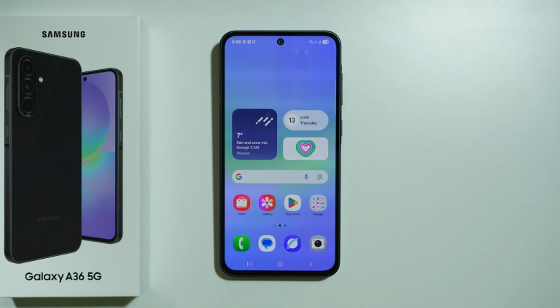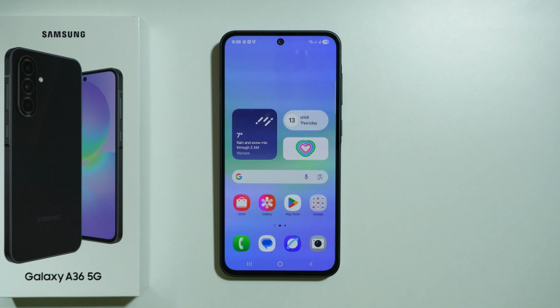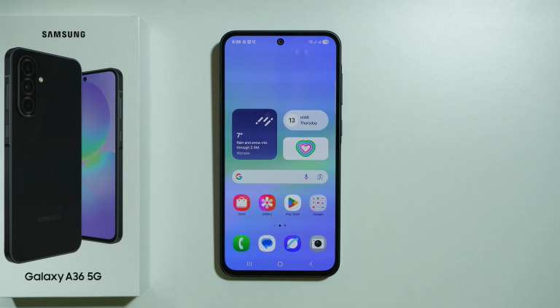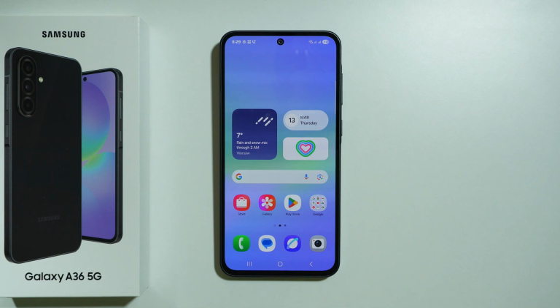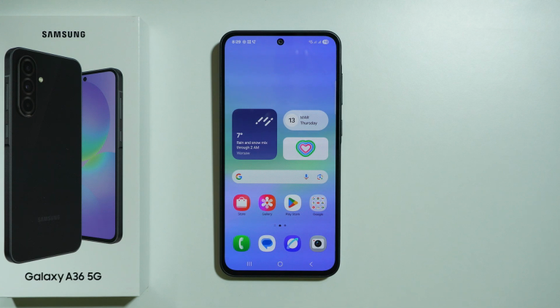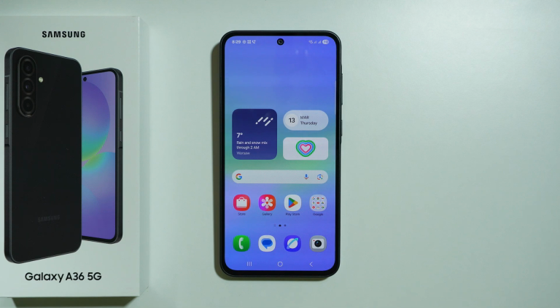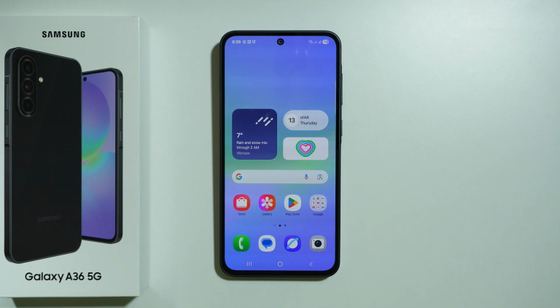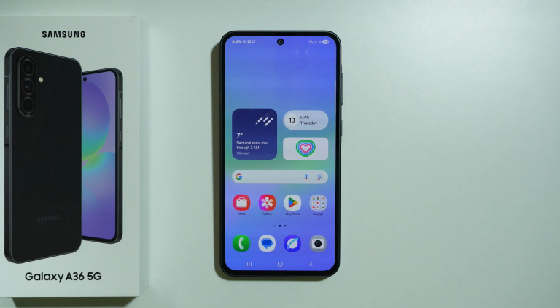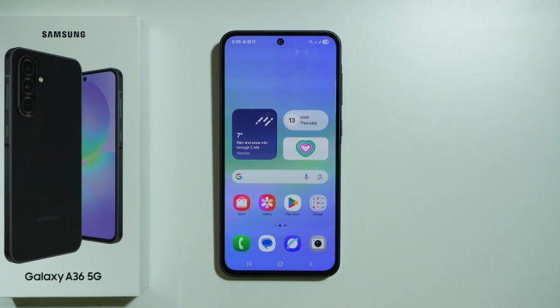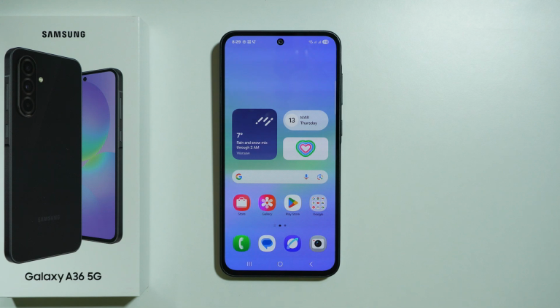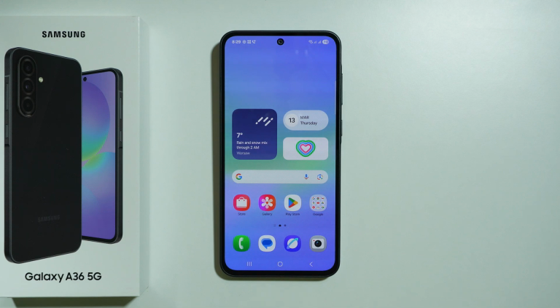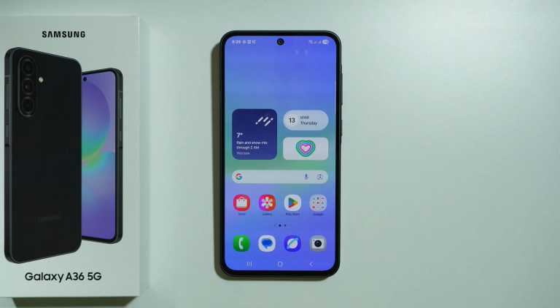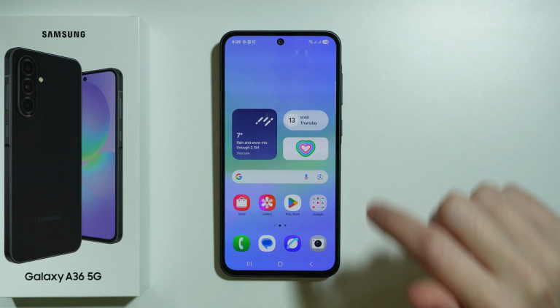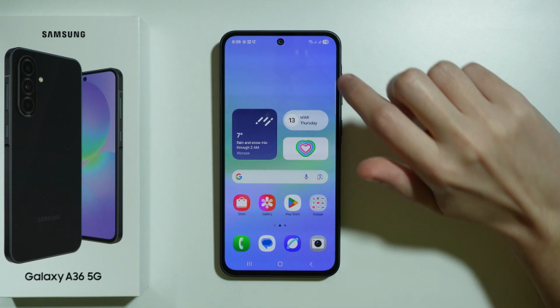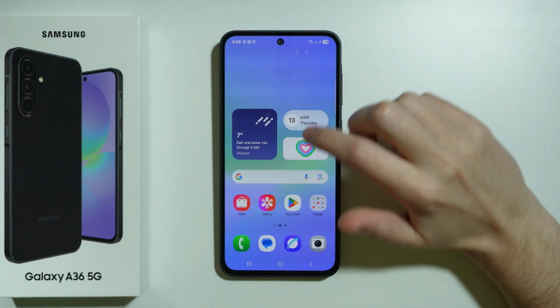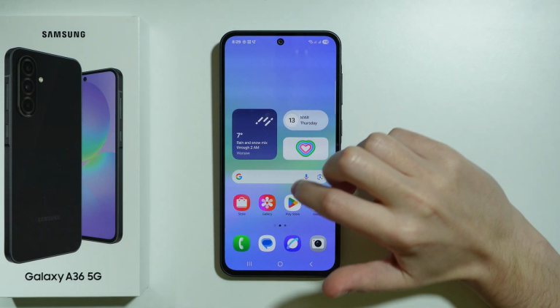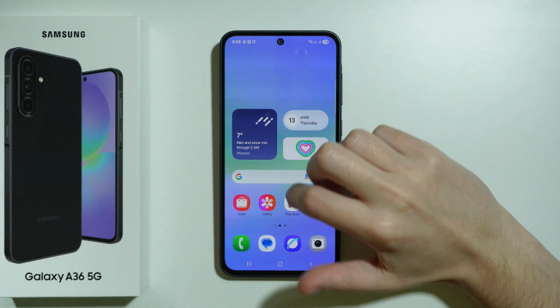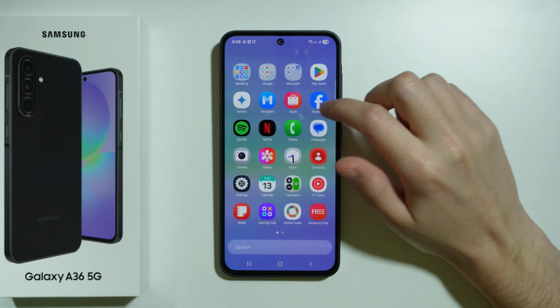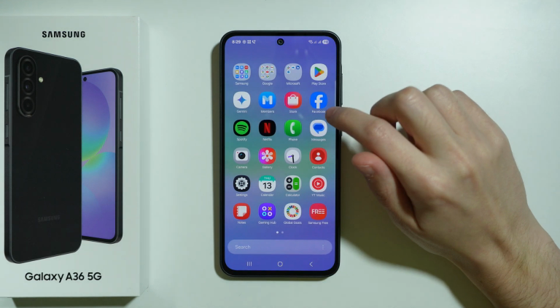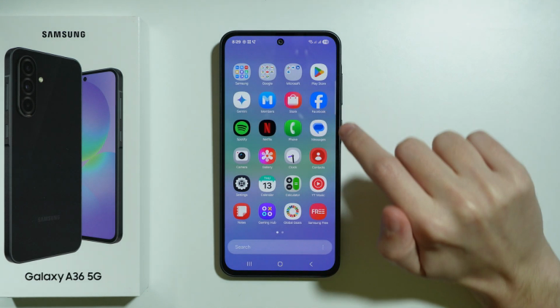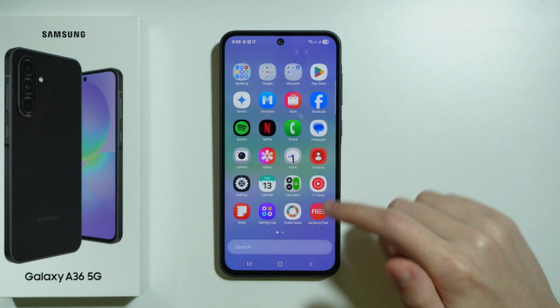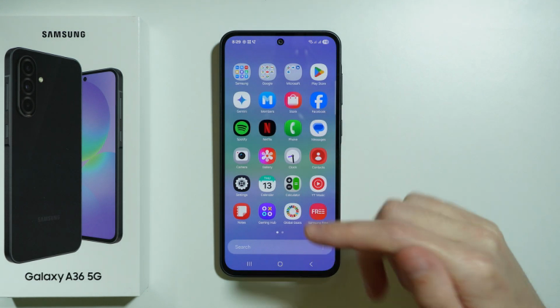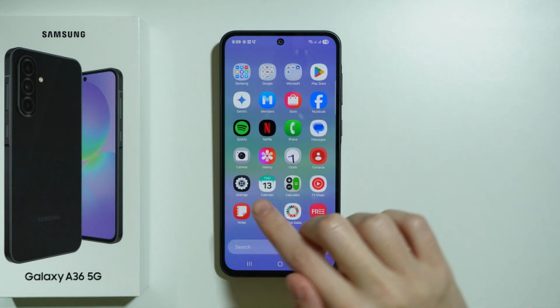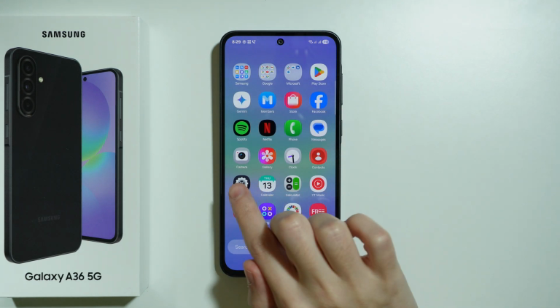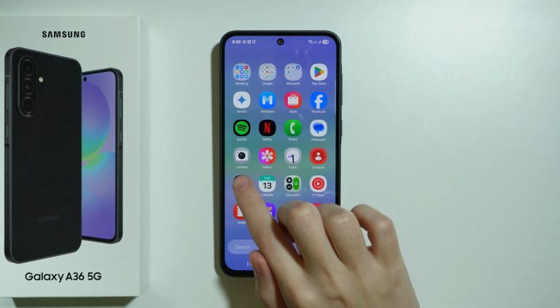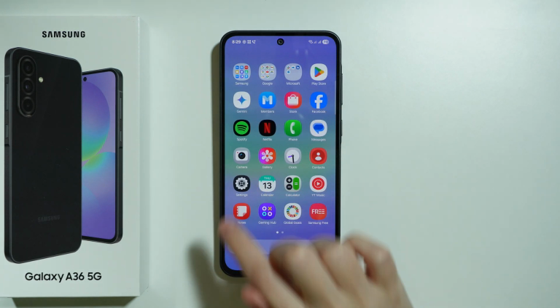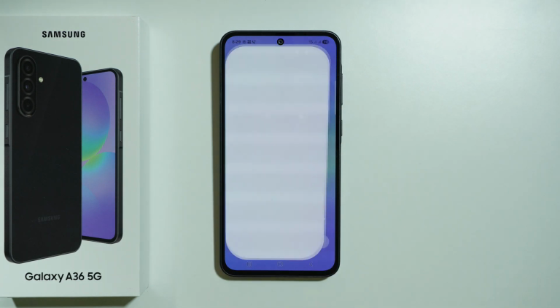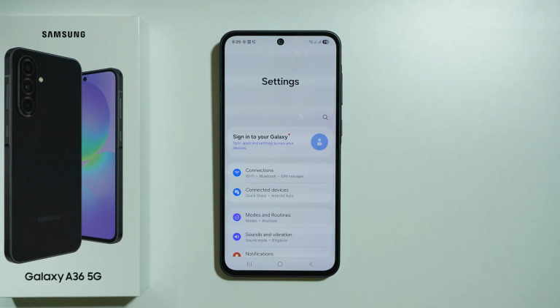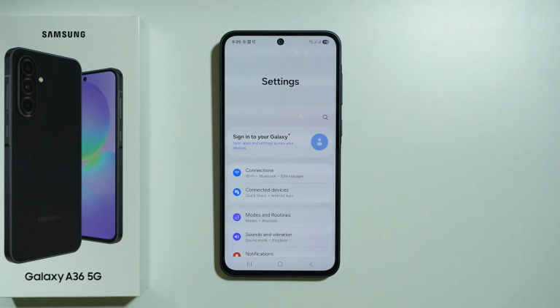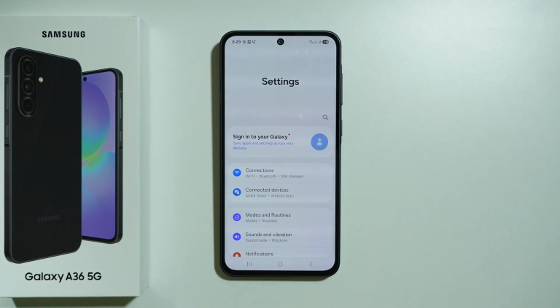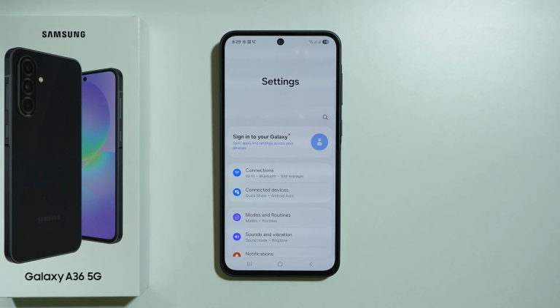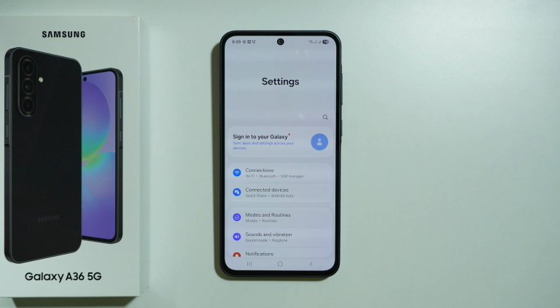If you want to change your password on Samsung Galaxy A36 5G, first of all we need to go to Settings.